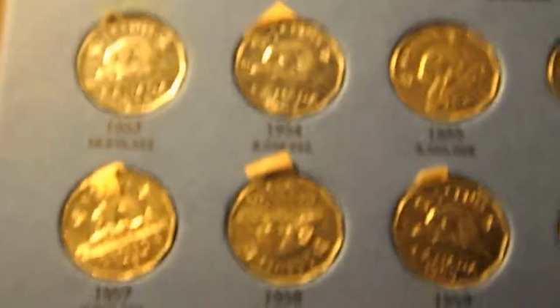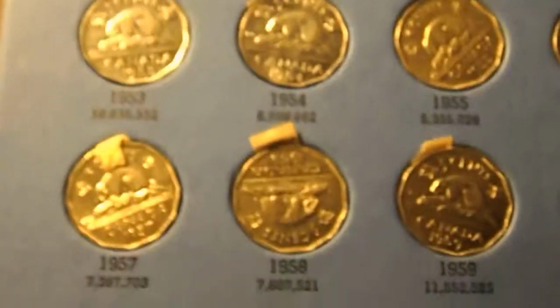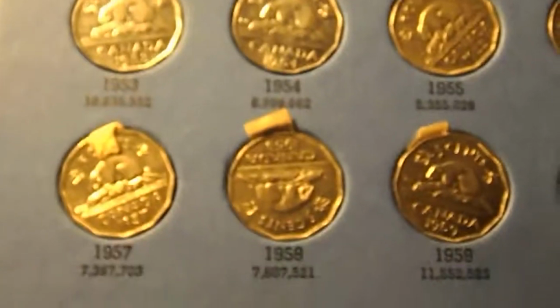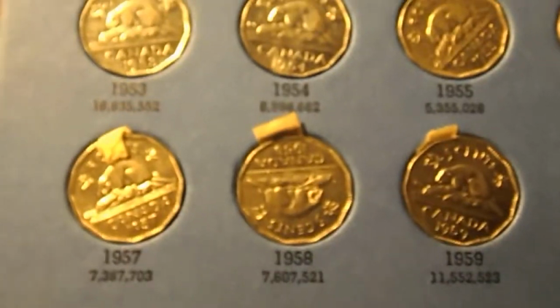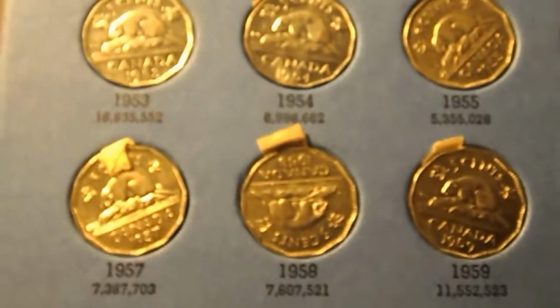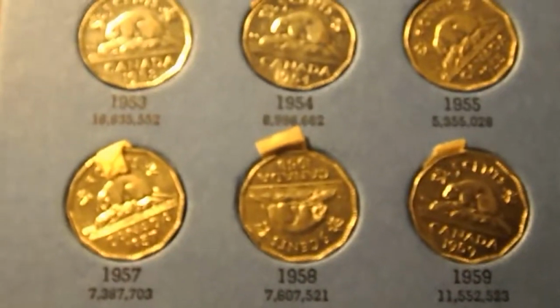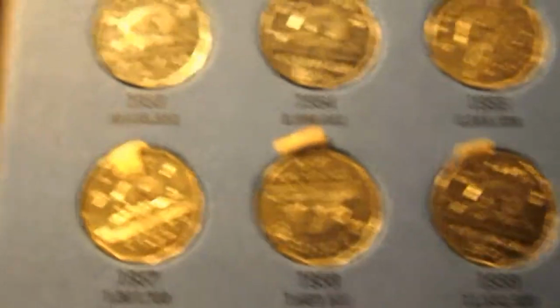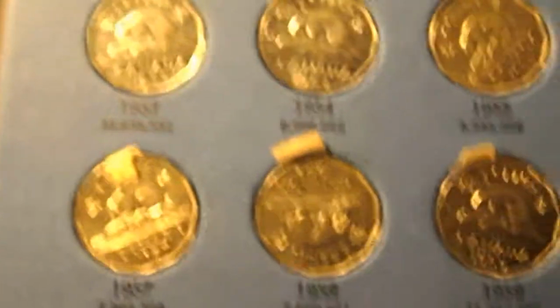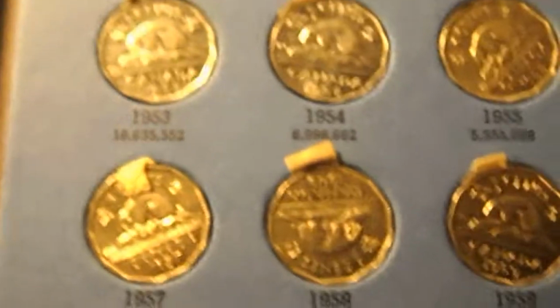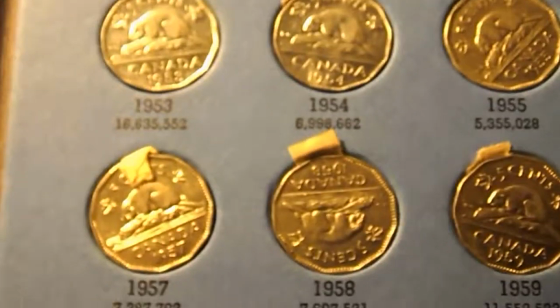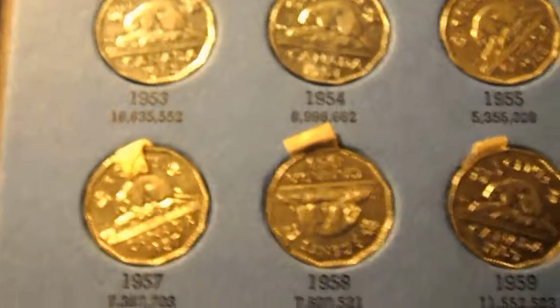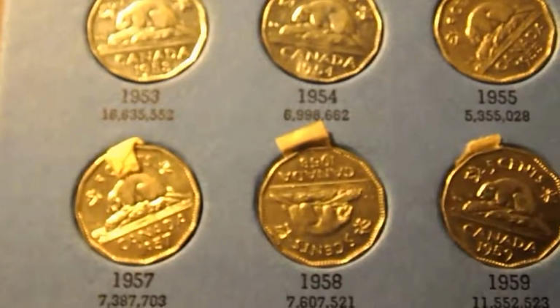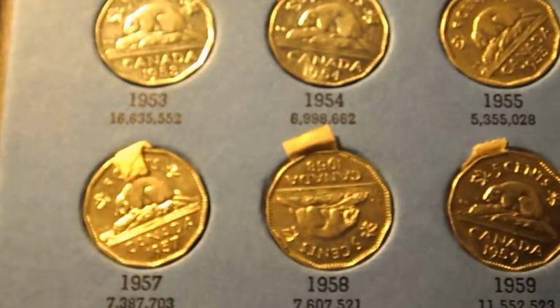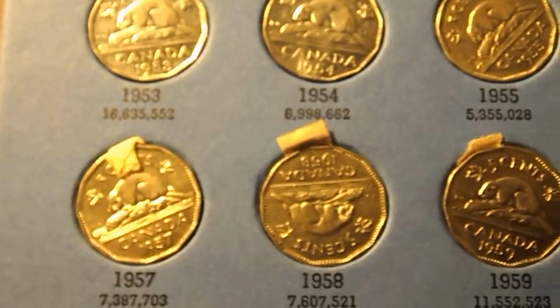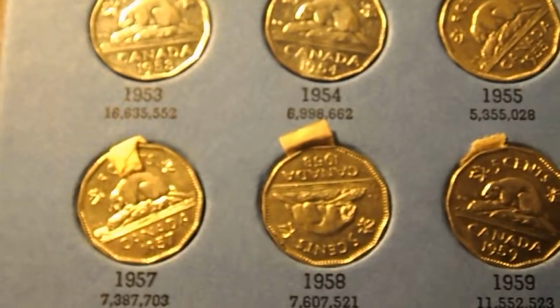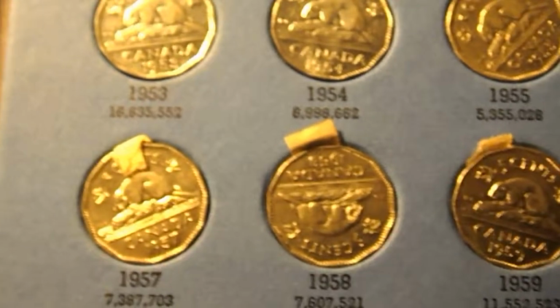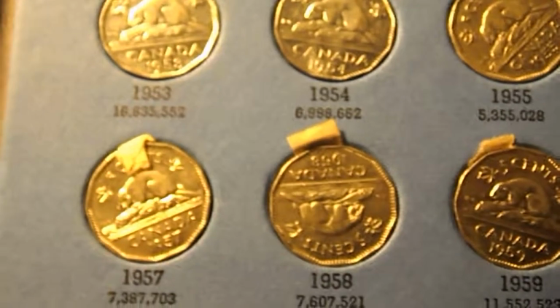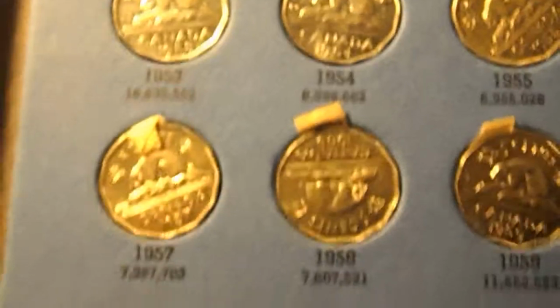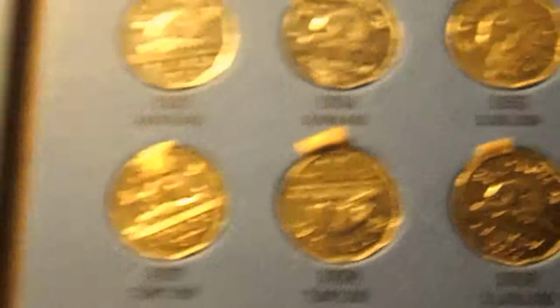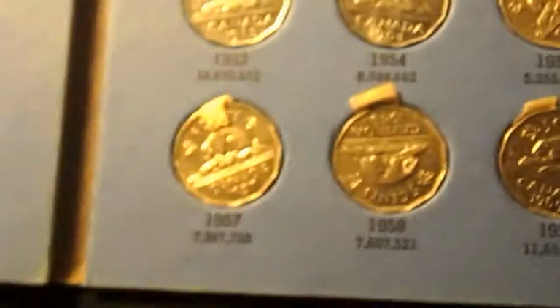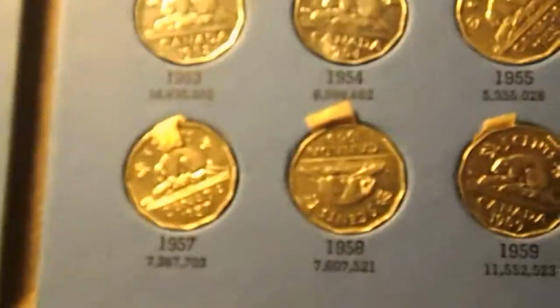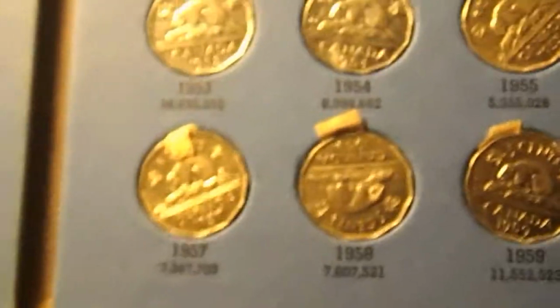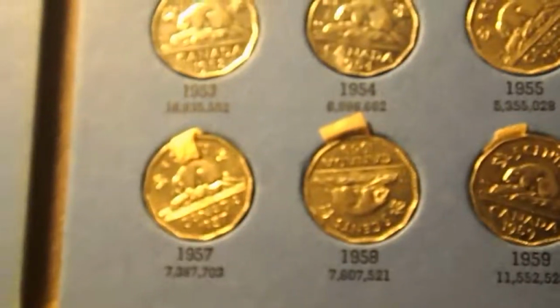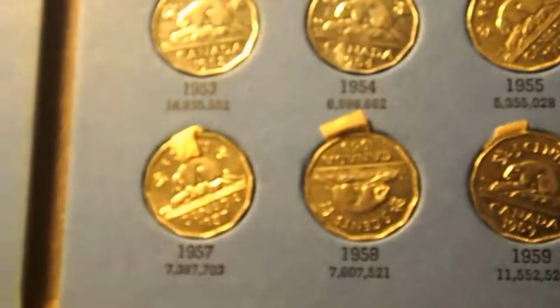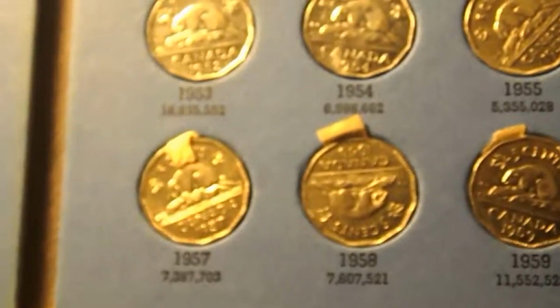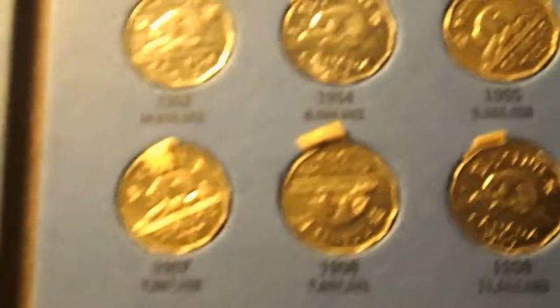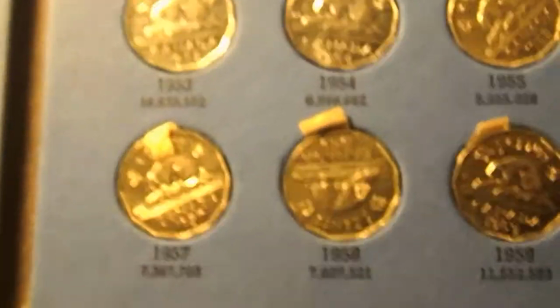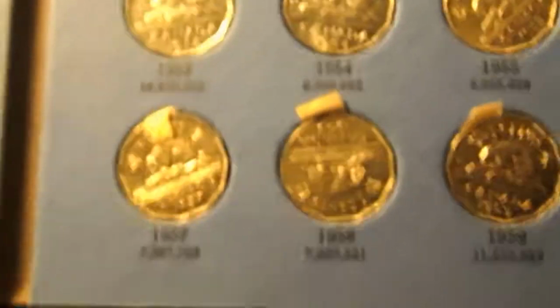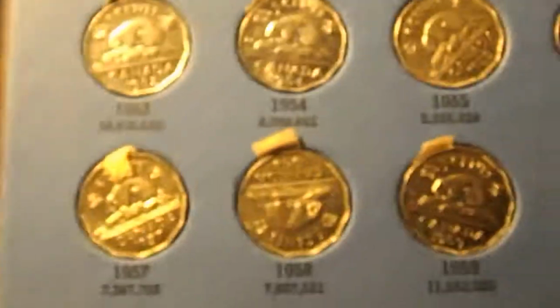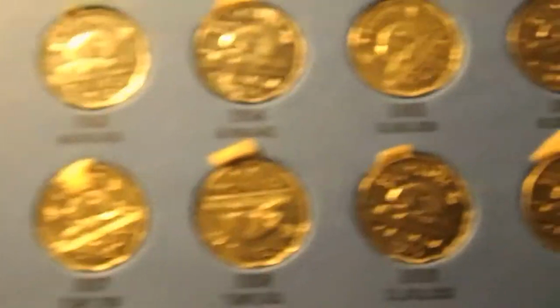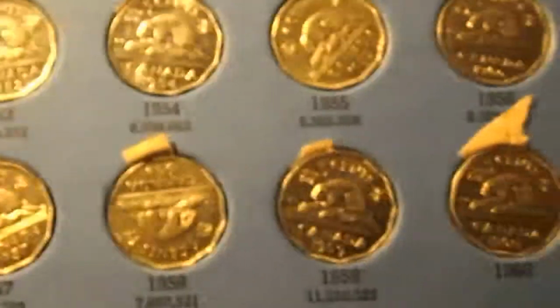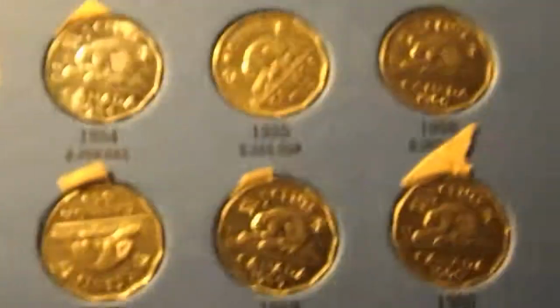There's a 1958 — it was accidentally put in upside down, it was pretty hard to get out, so I just left it in.